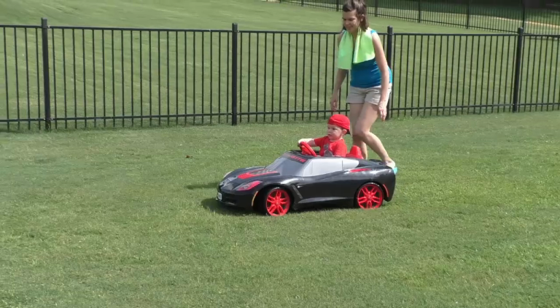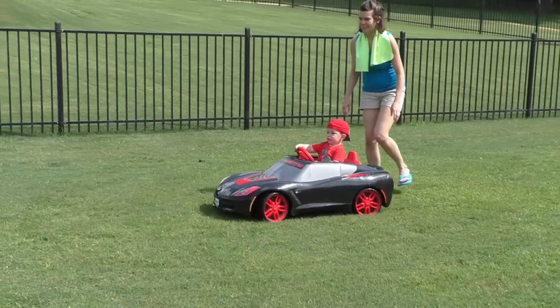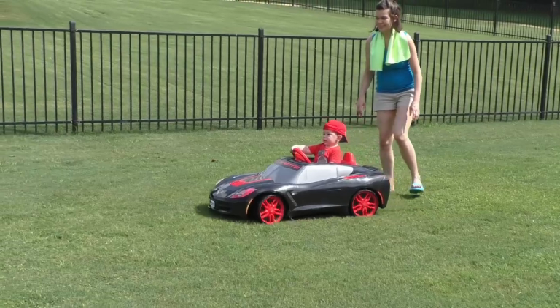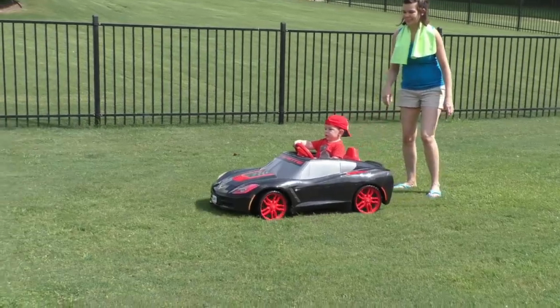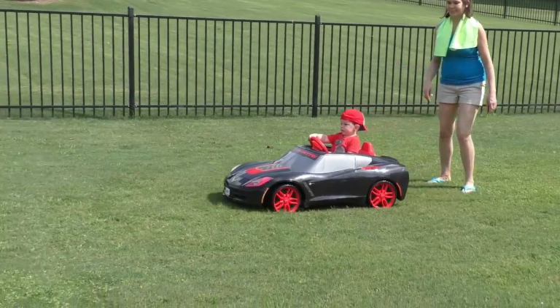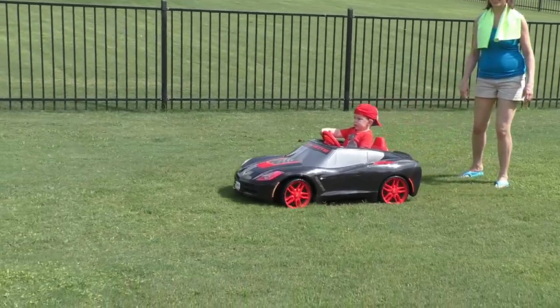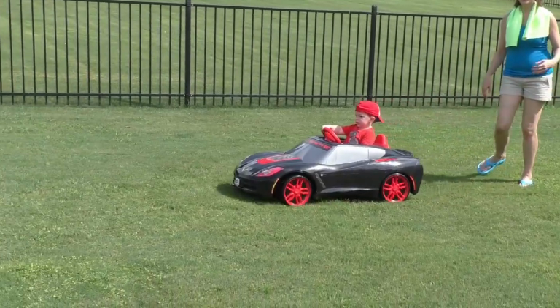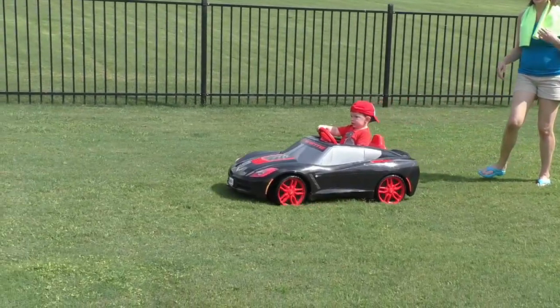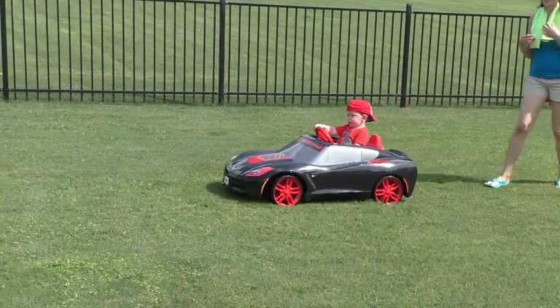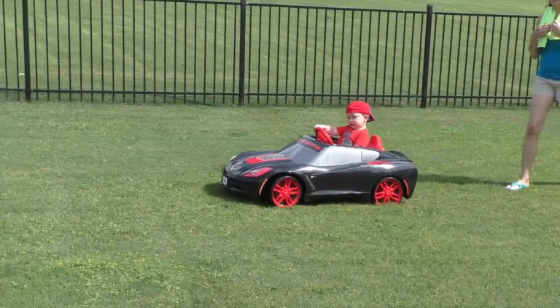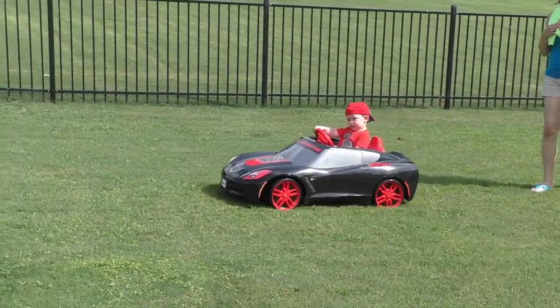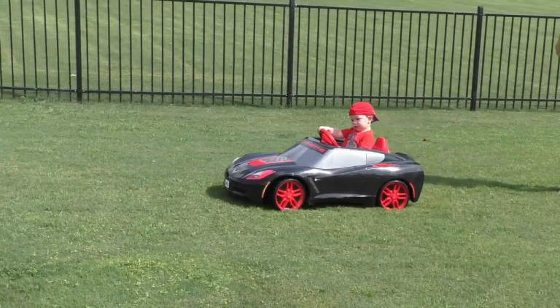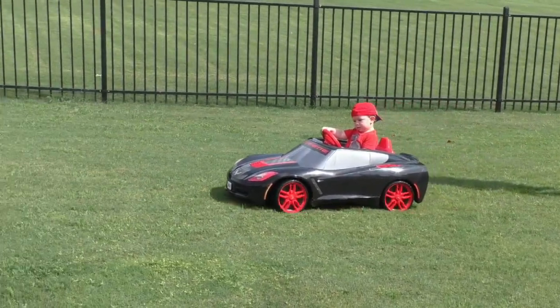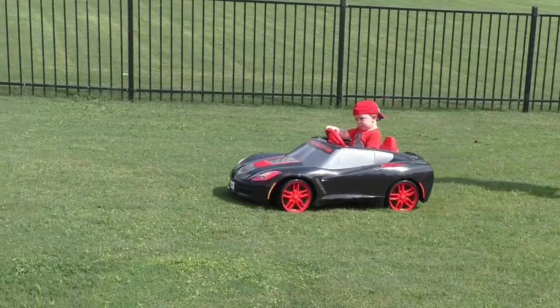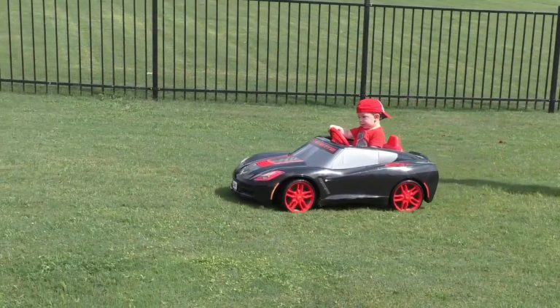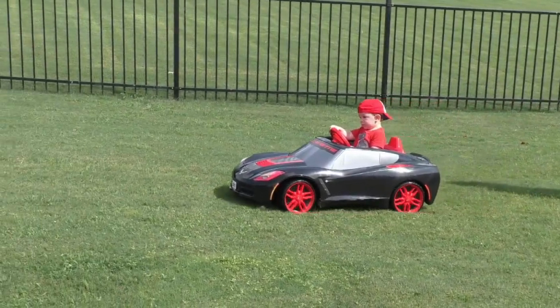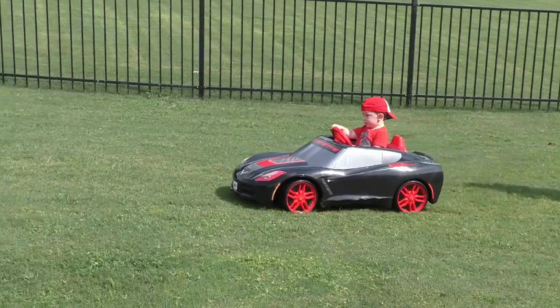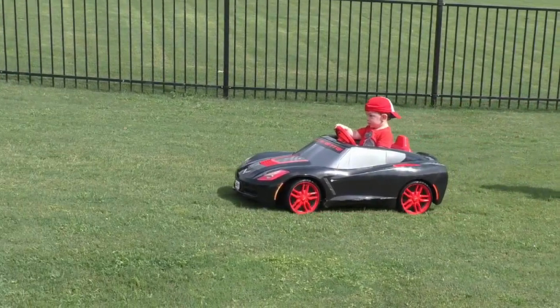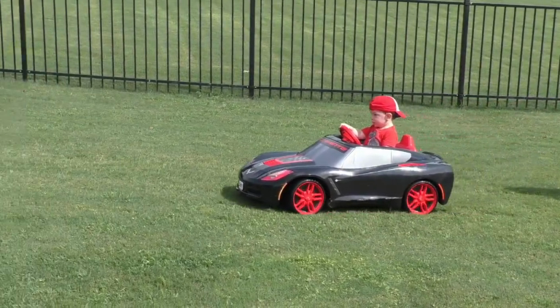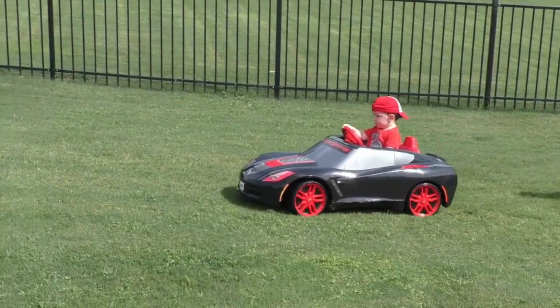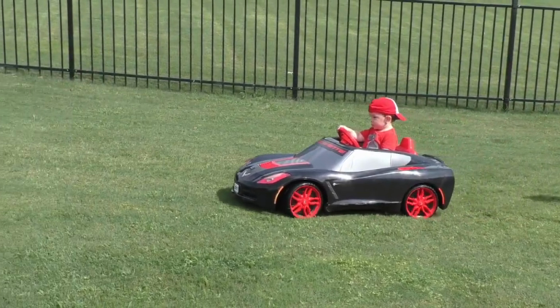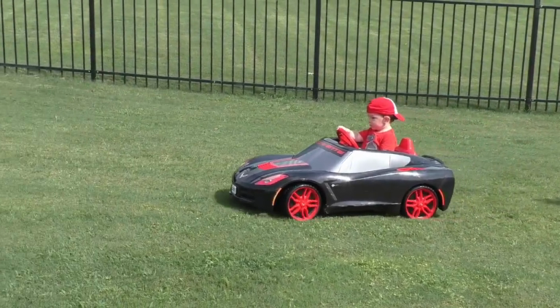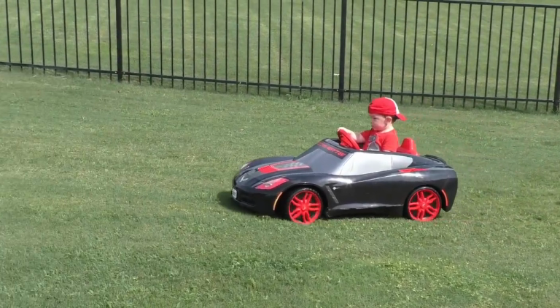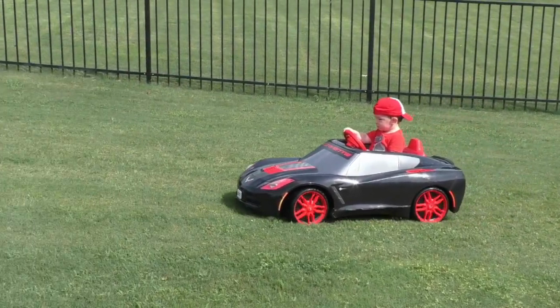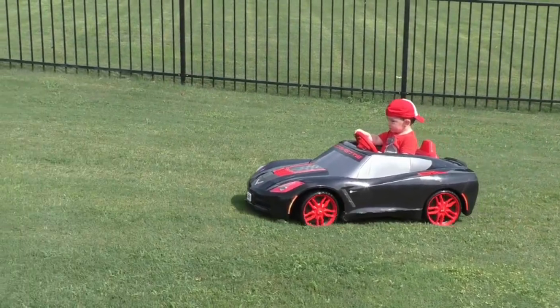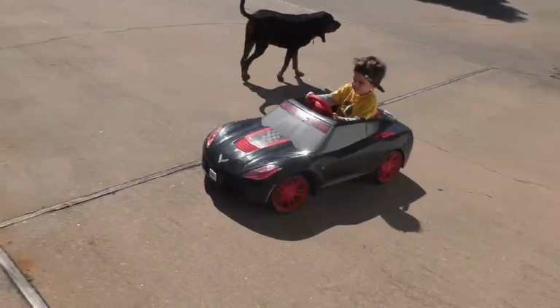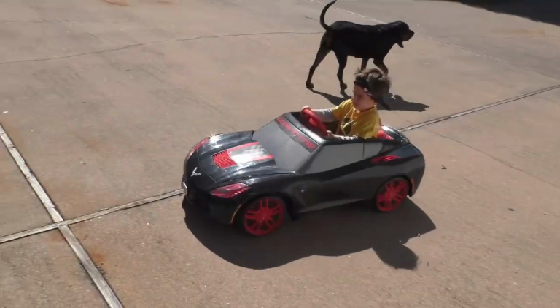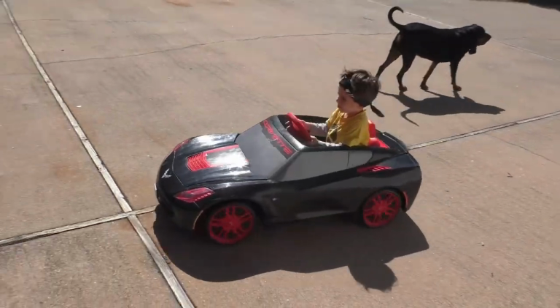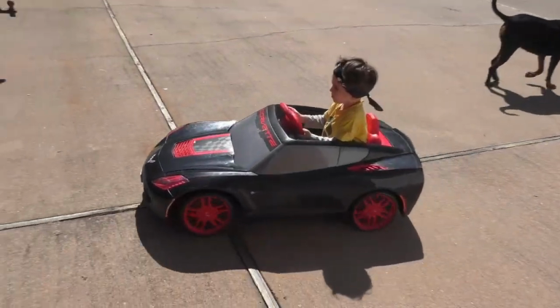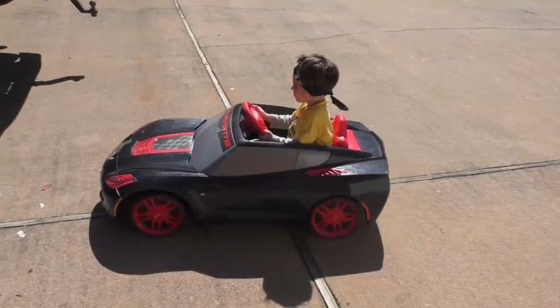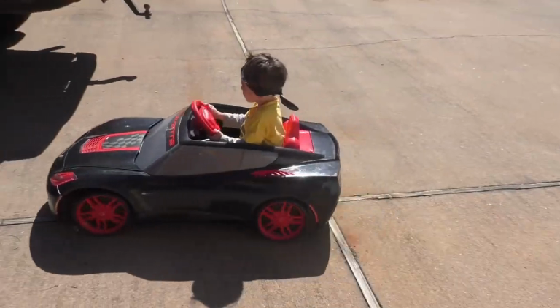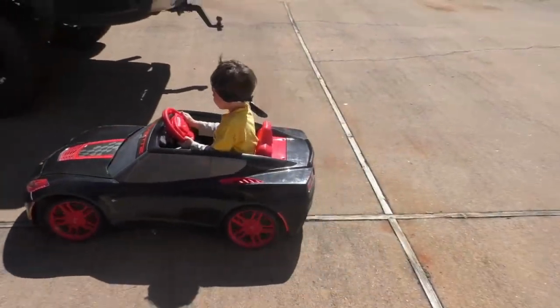In this video, we're going to show you how to take your 6-volt Power Wheels from slow to go.